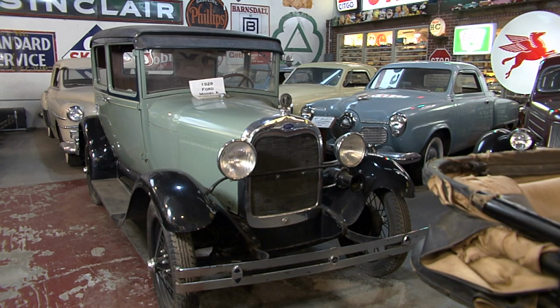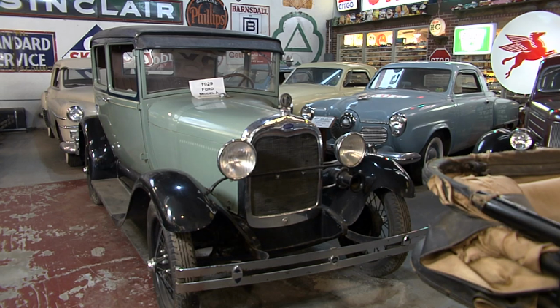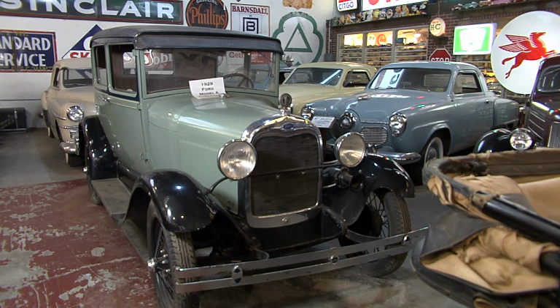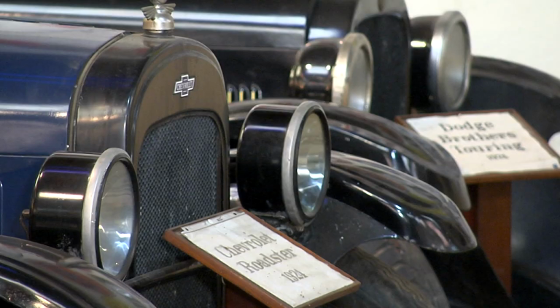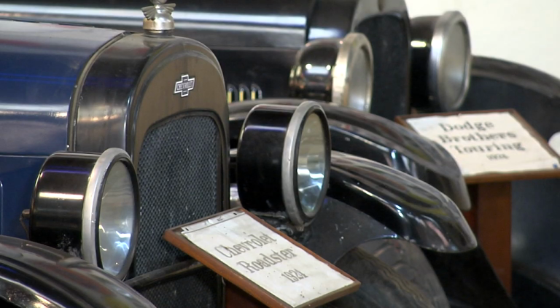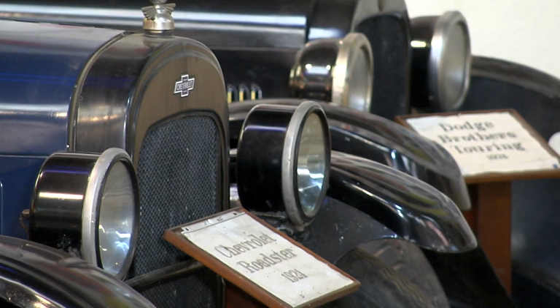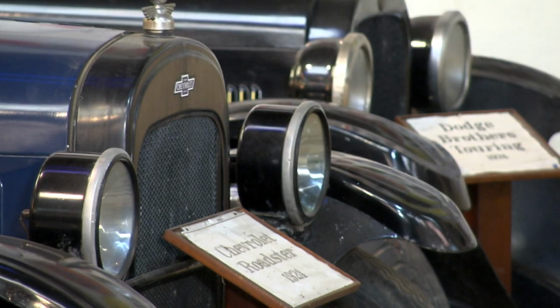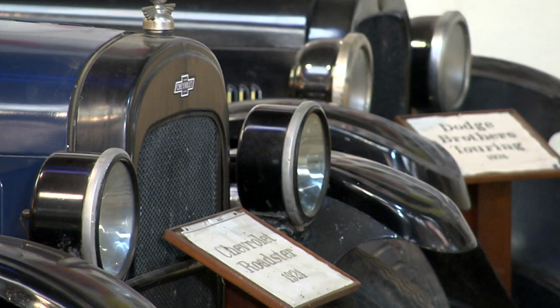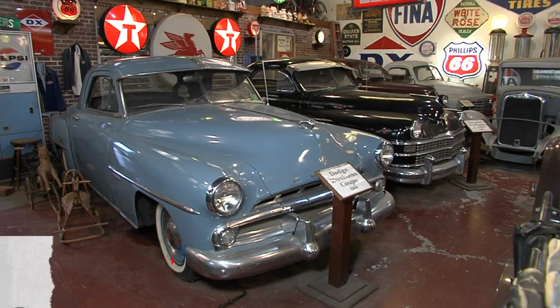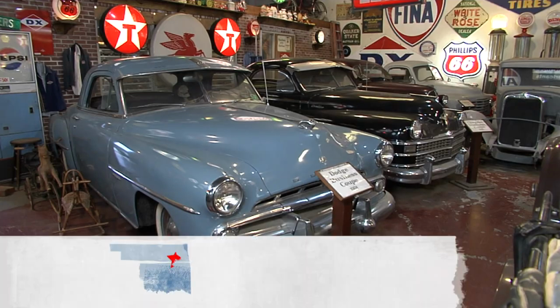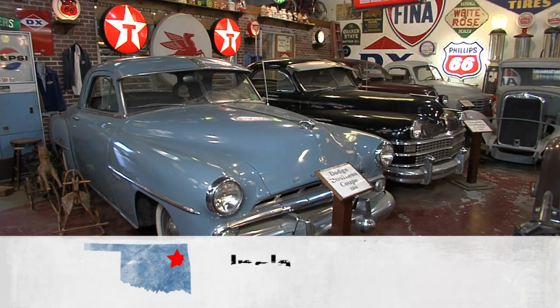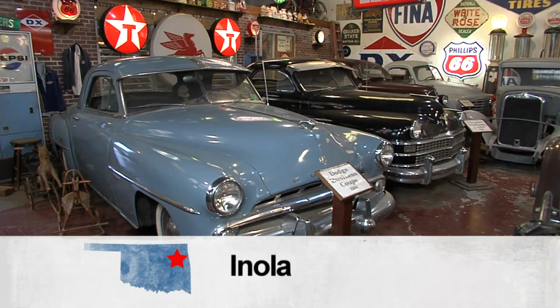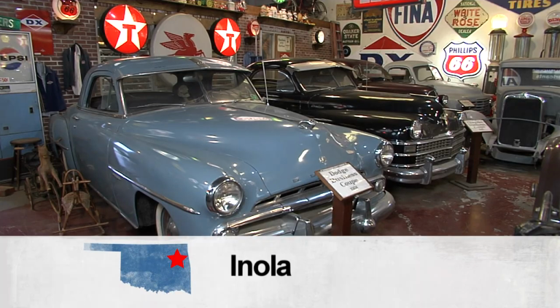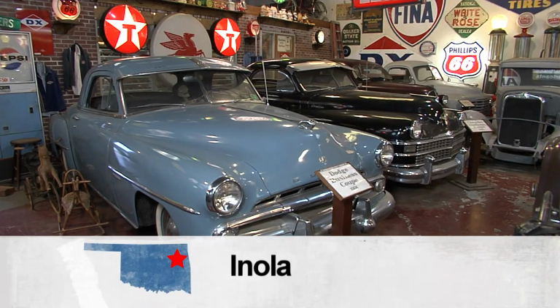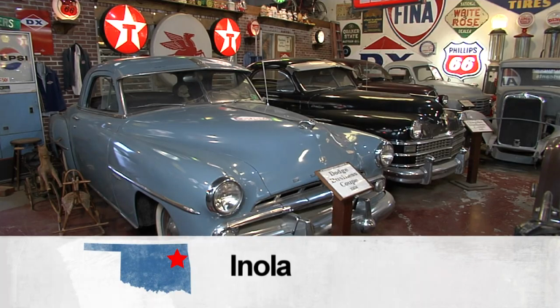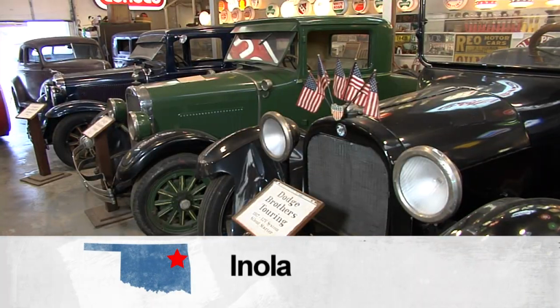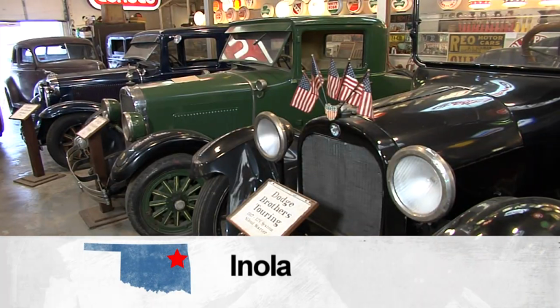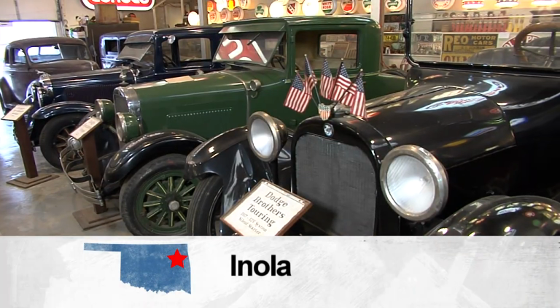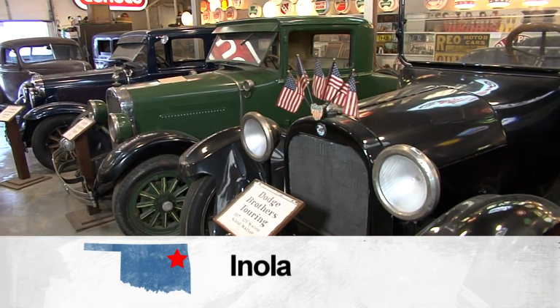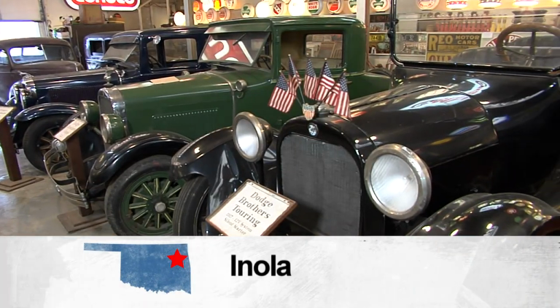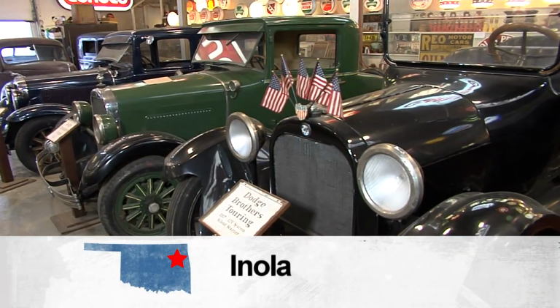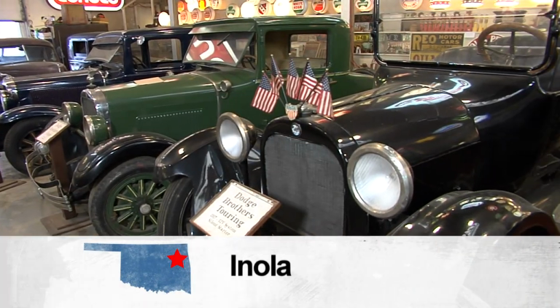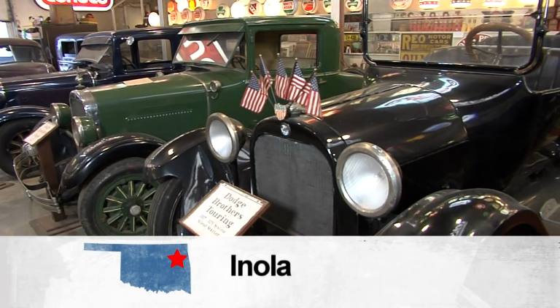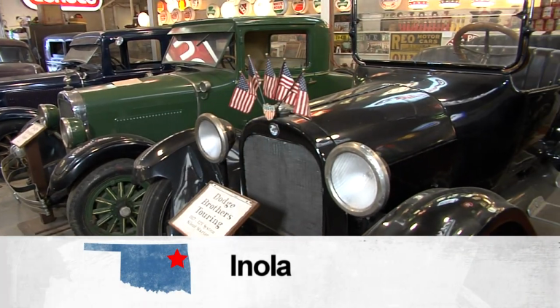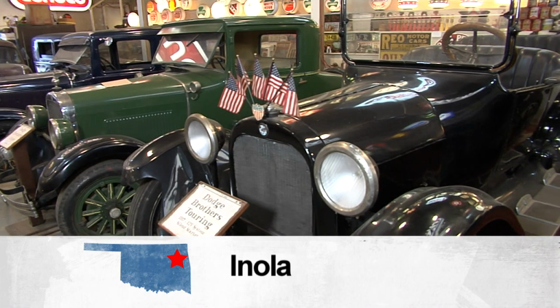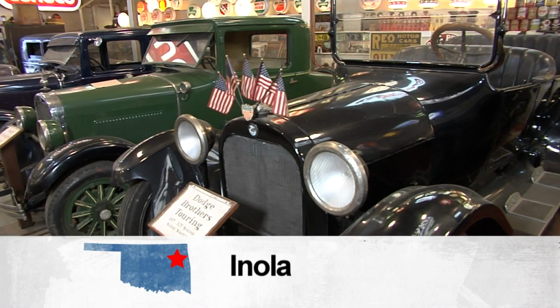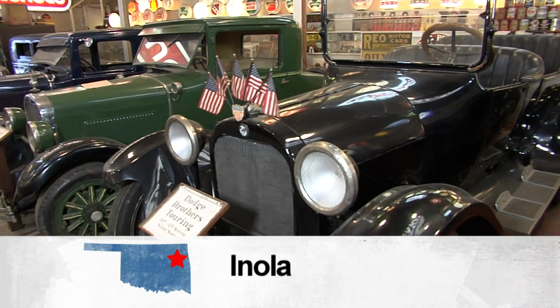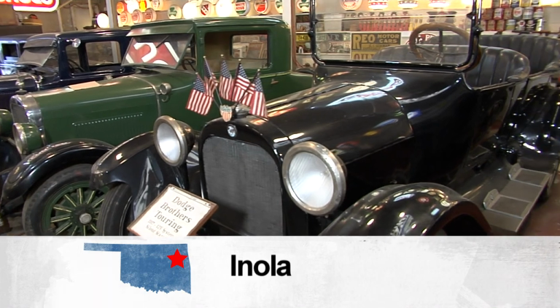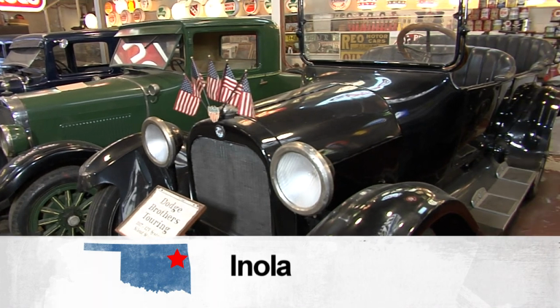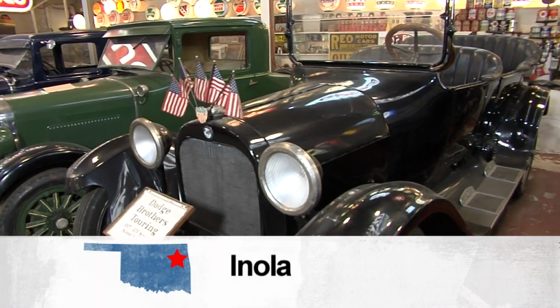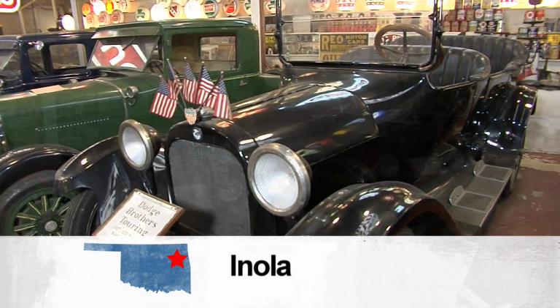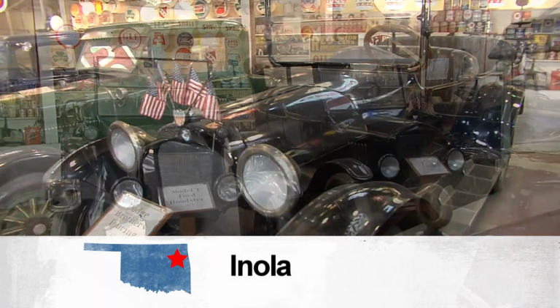Ford, Chevy, Chrysler, and Dodge — they're all represented here in Mike Fuller's Auto and Gas Museum.